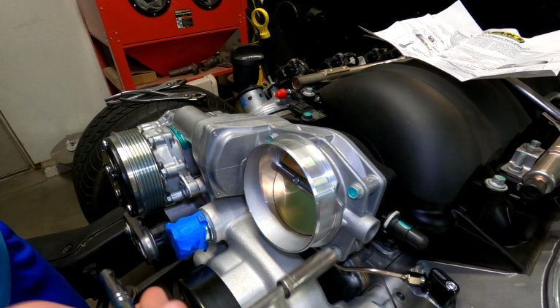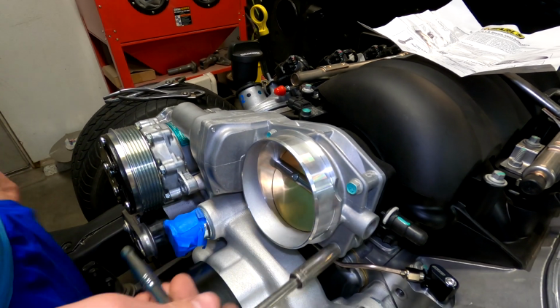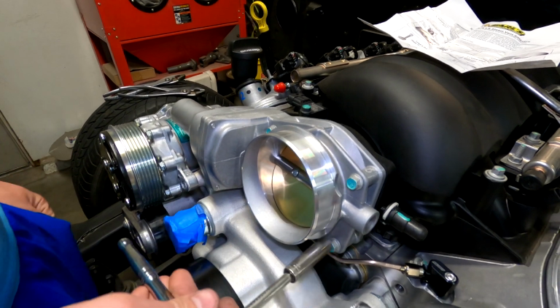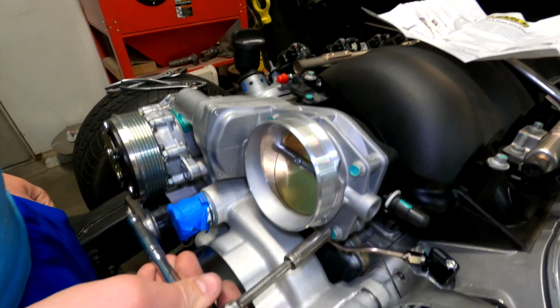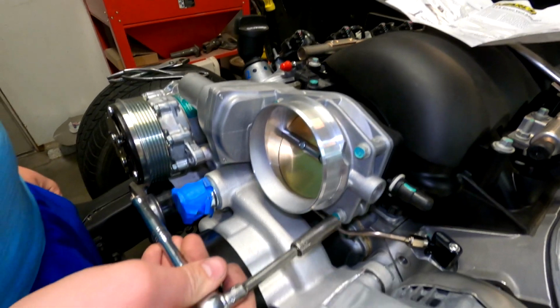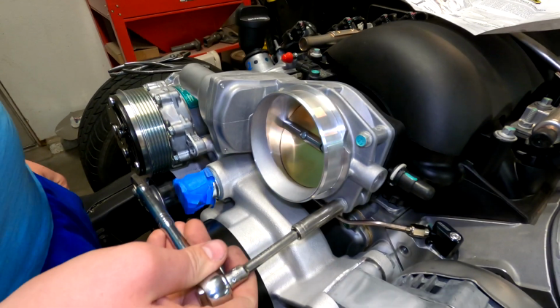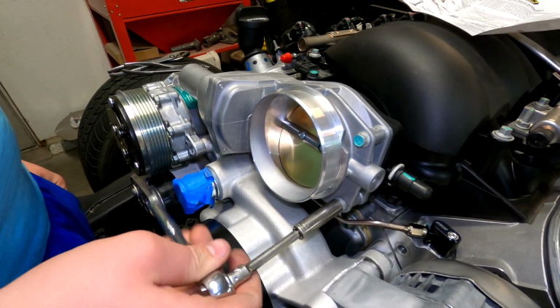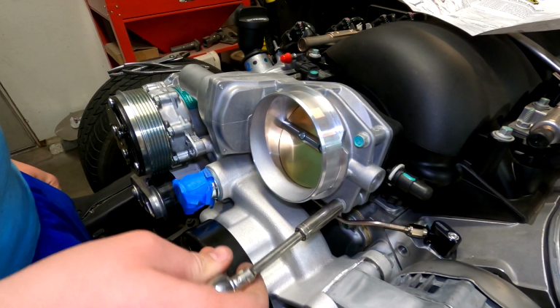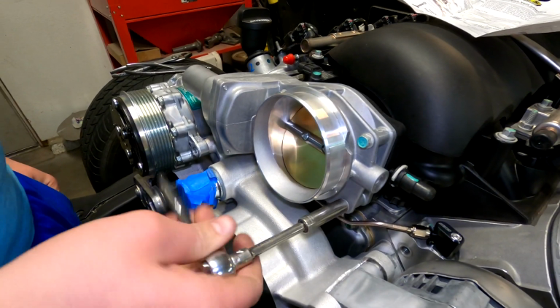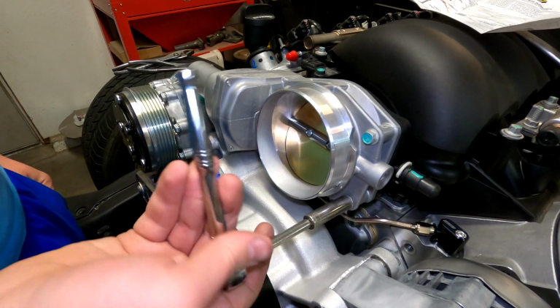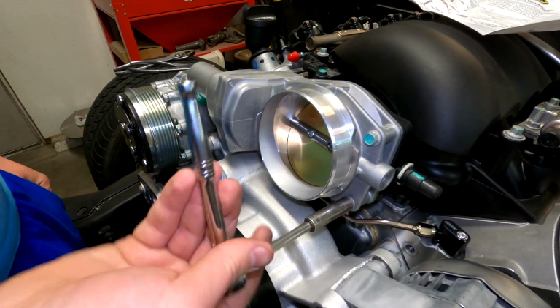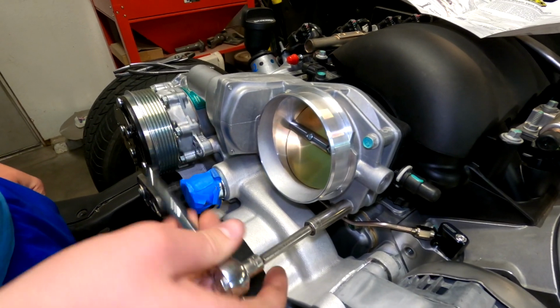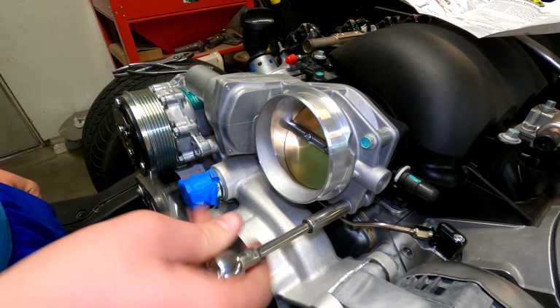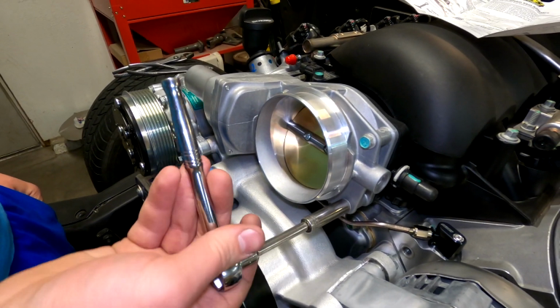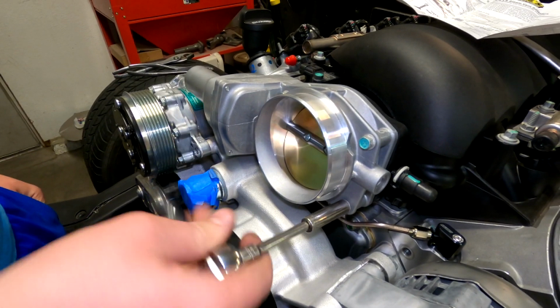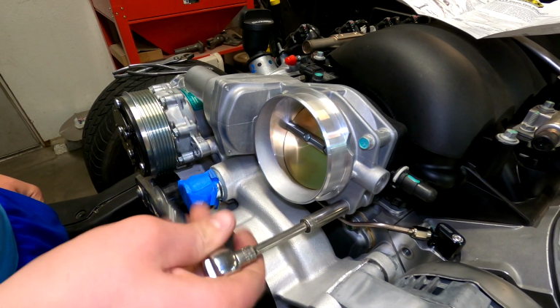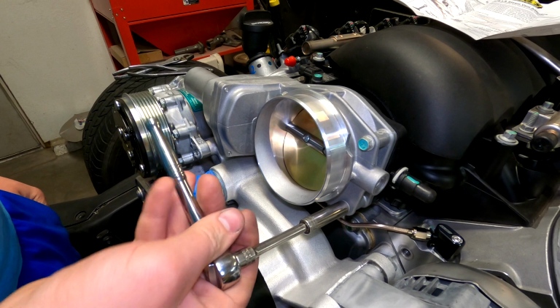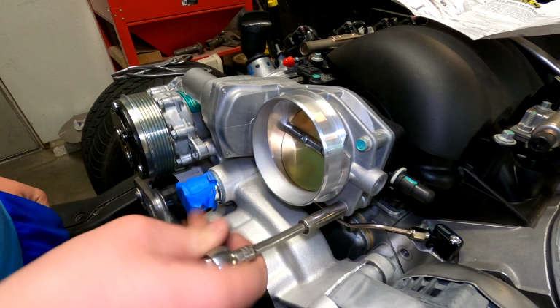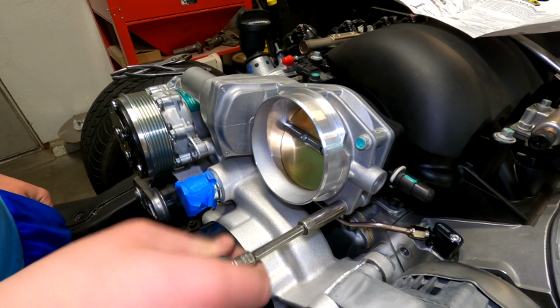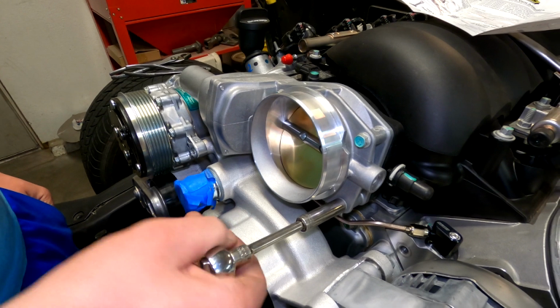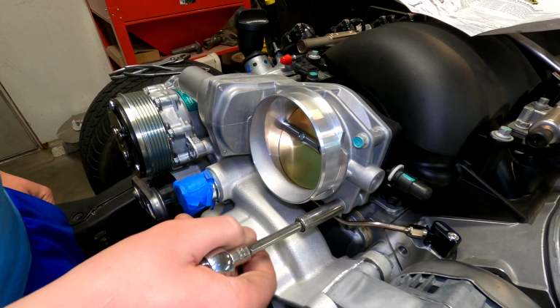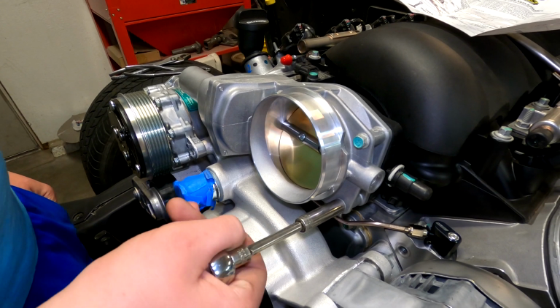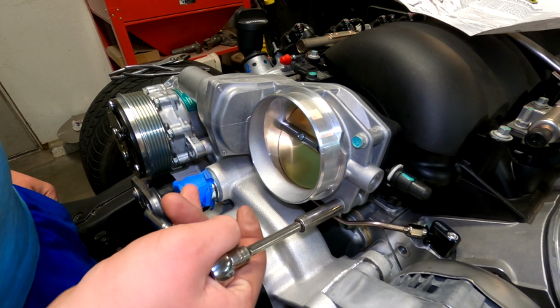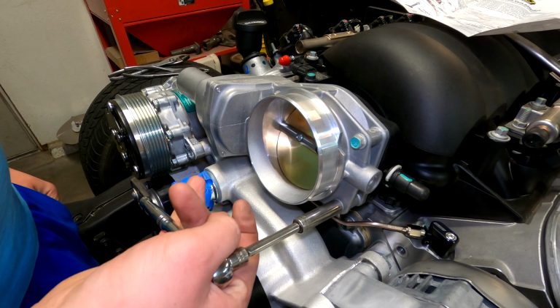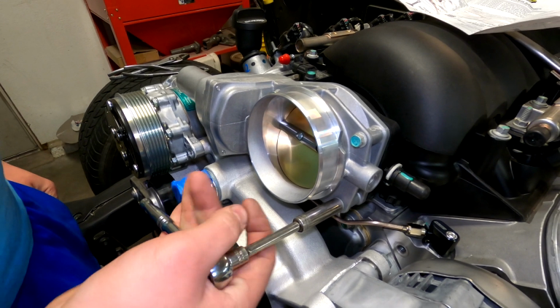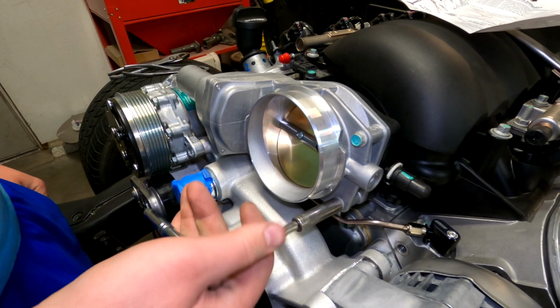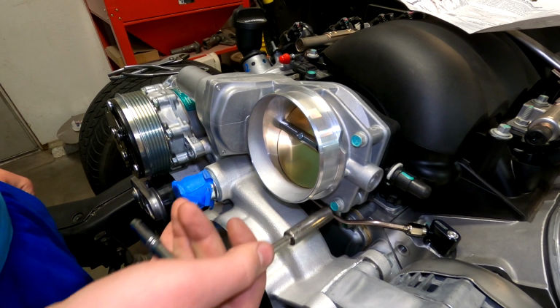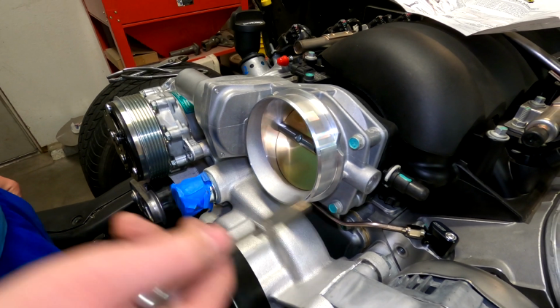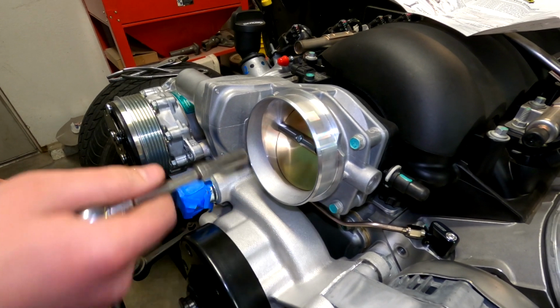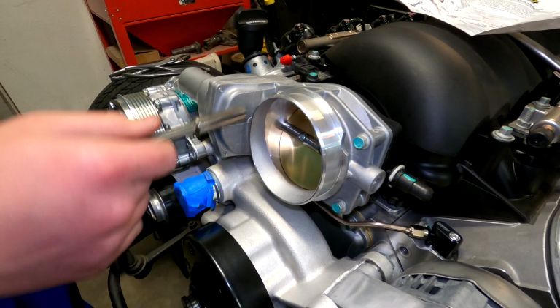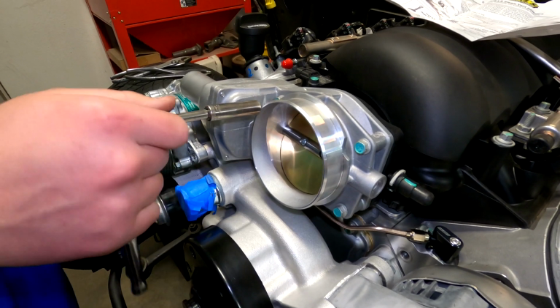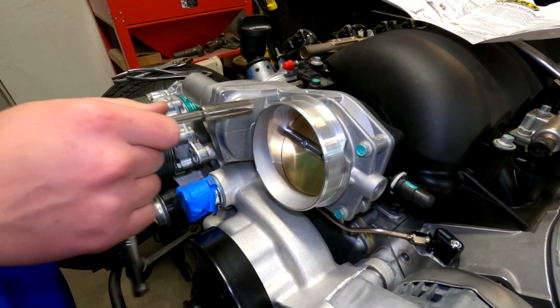Don't suppose you remember the torque value for these? Negative. Didn't think so.